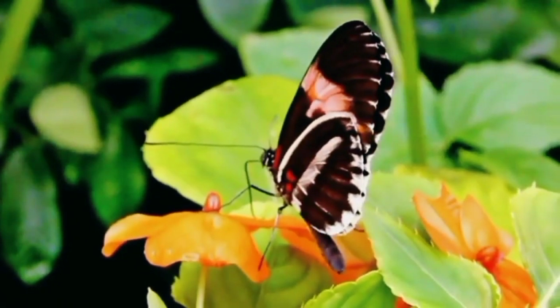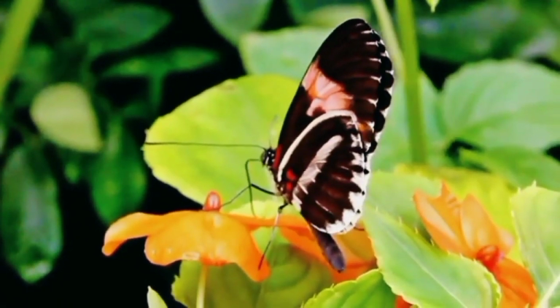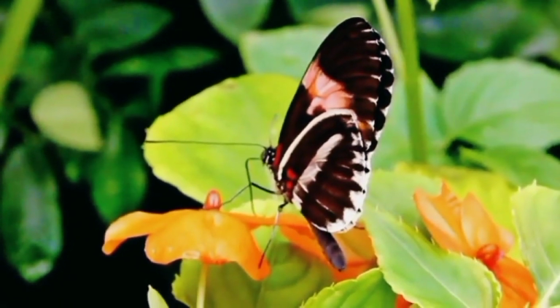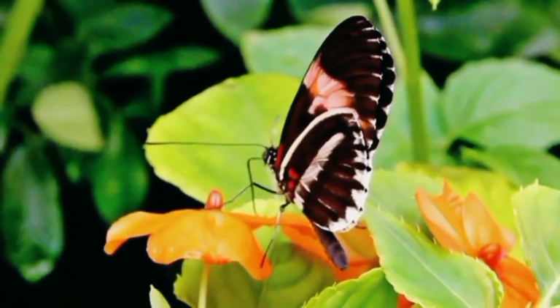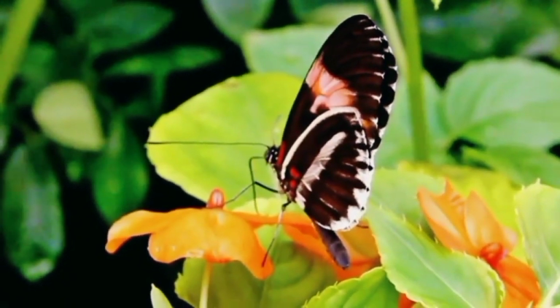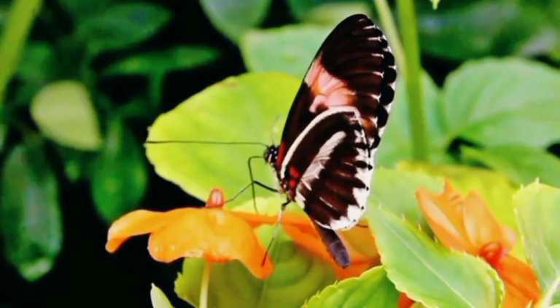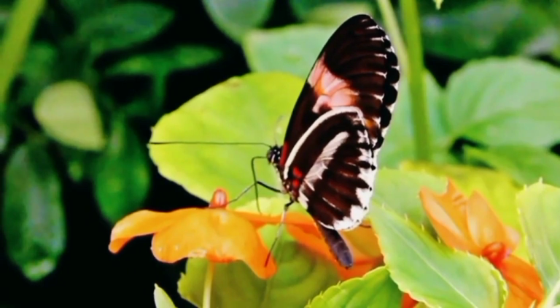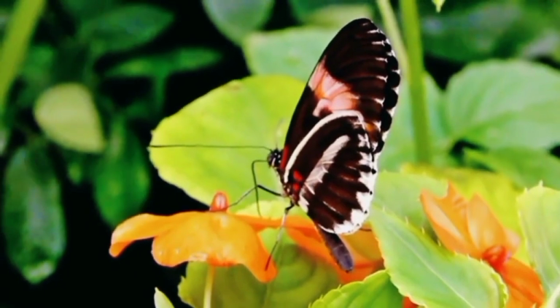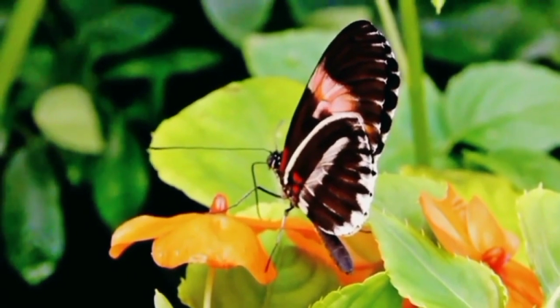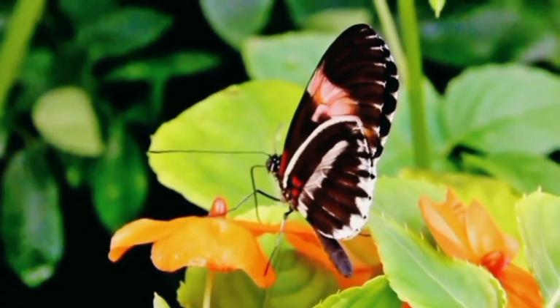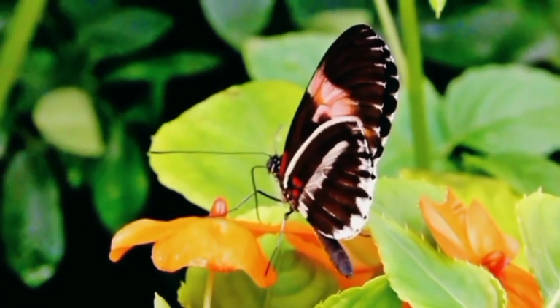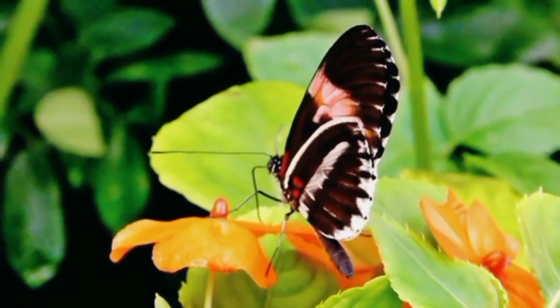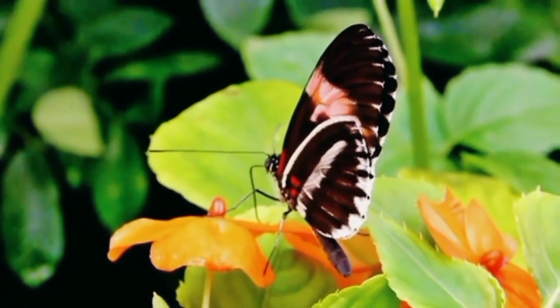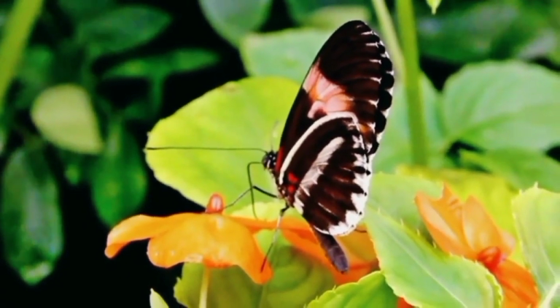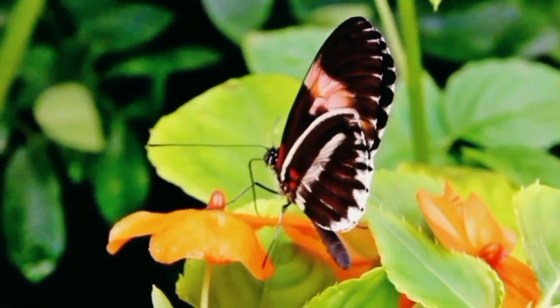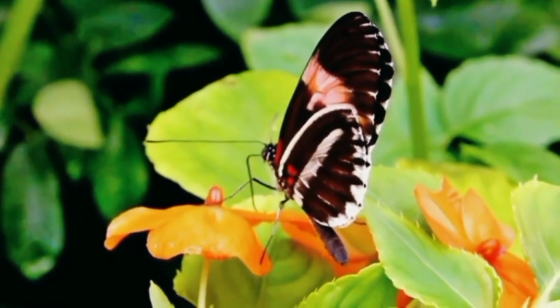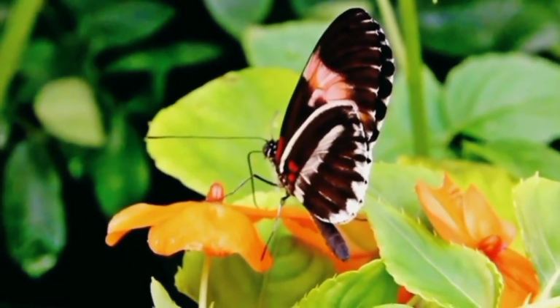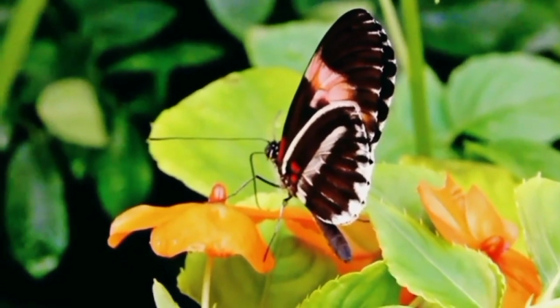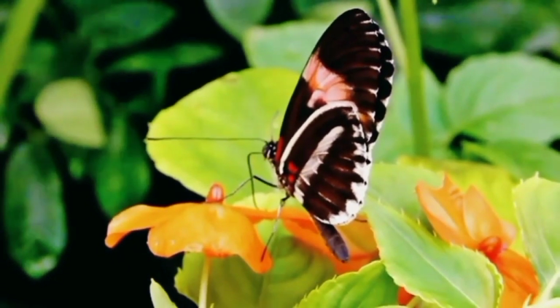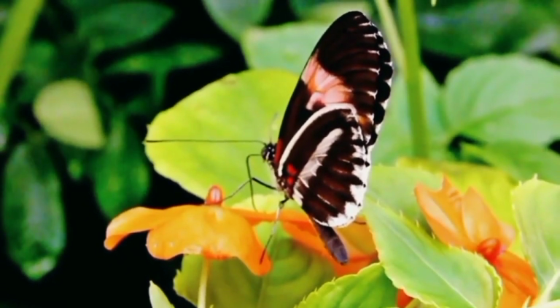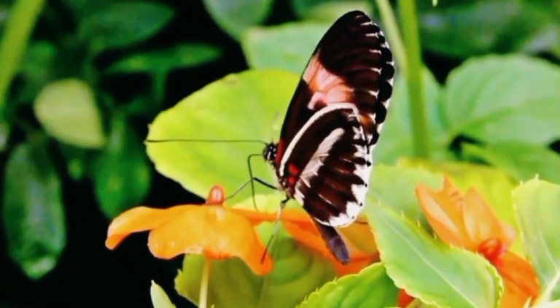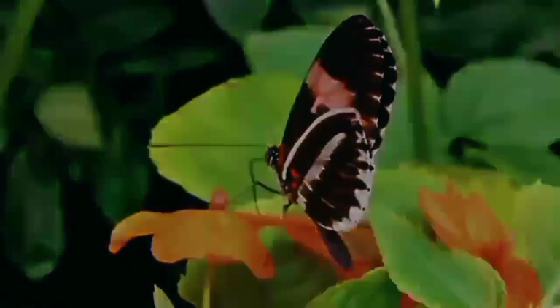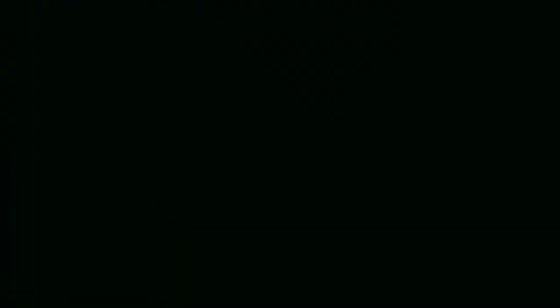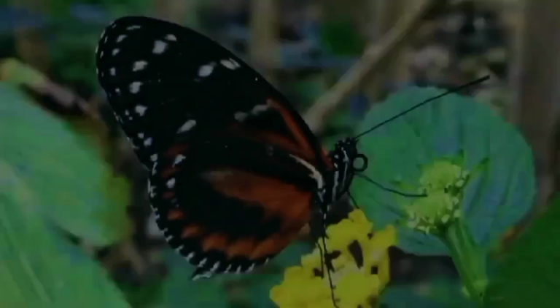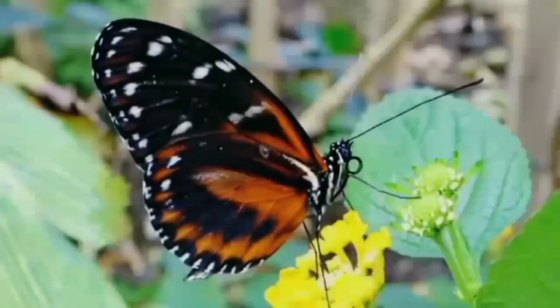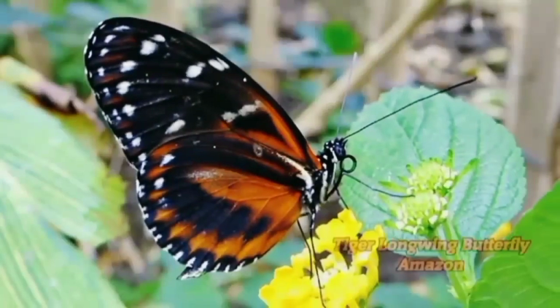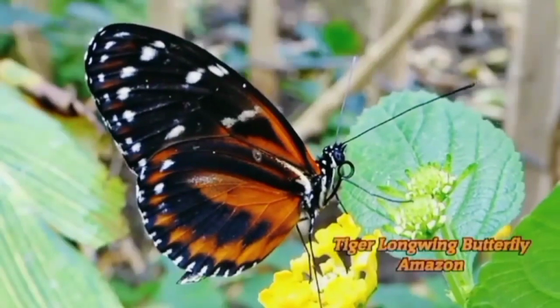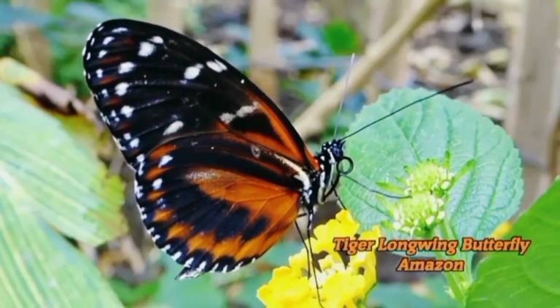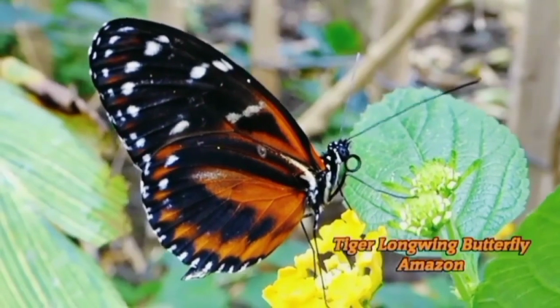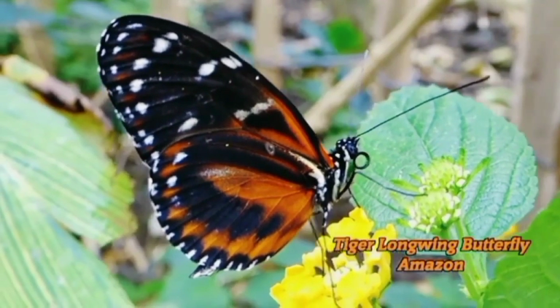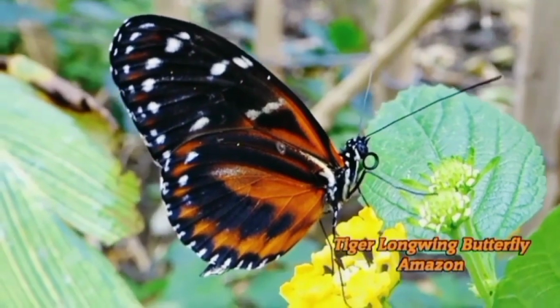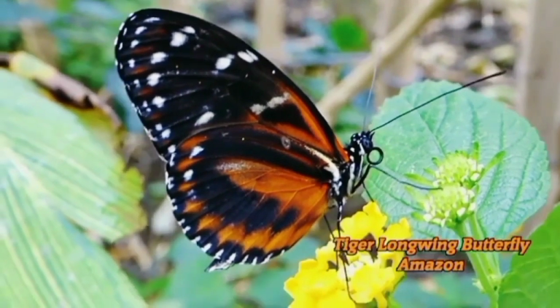Fact number ten: last but not least, let's talk about butterfly conservation. These delicate creatures play a vital role in pollination, so let's protect their habitats and ensure their survival for generations to come.